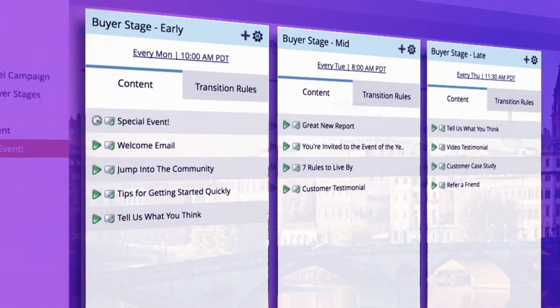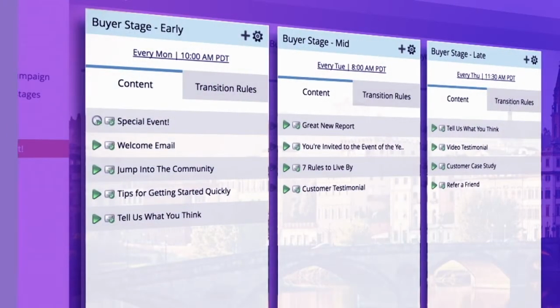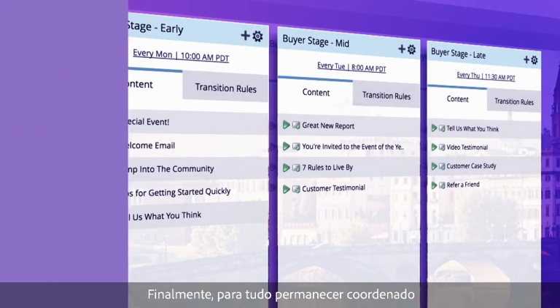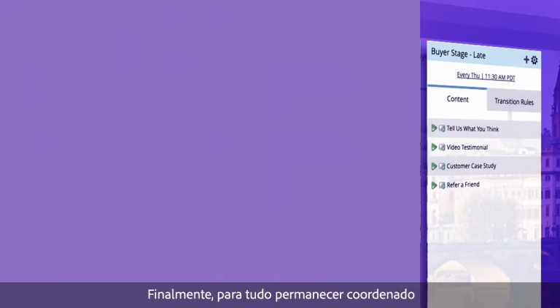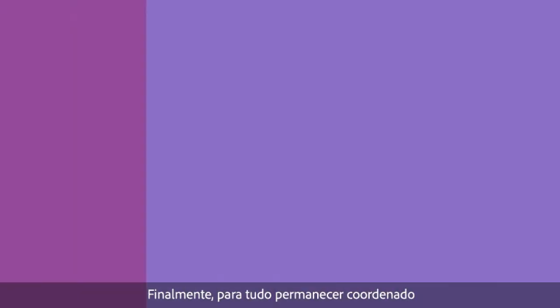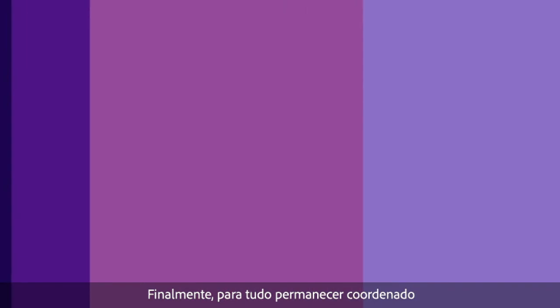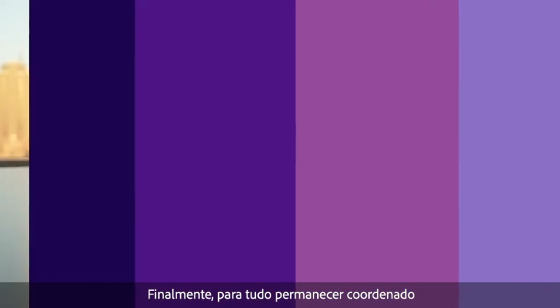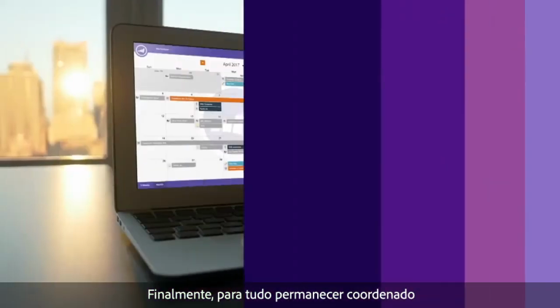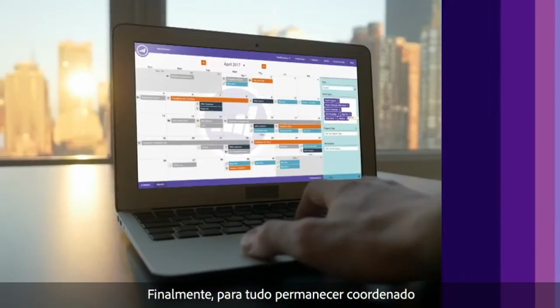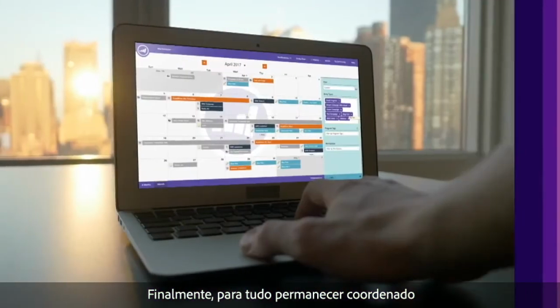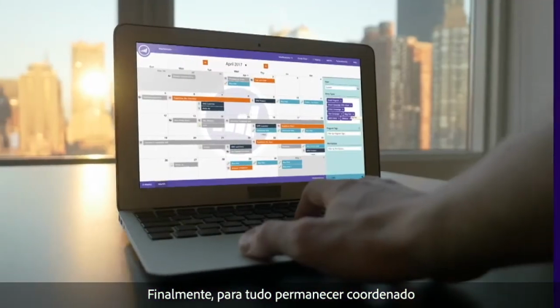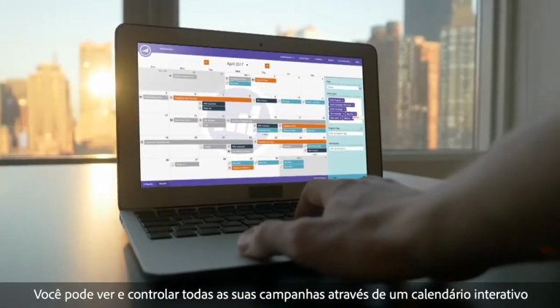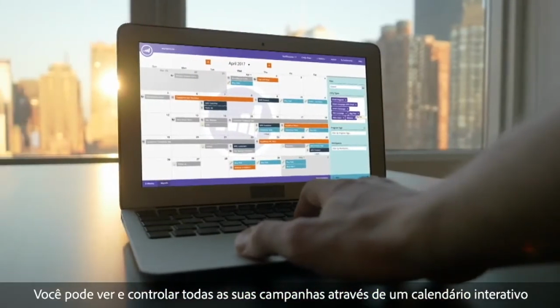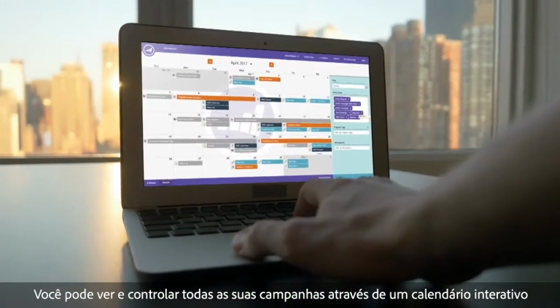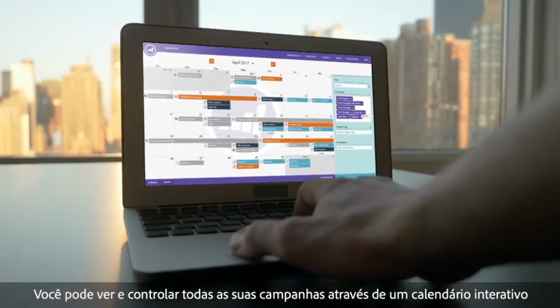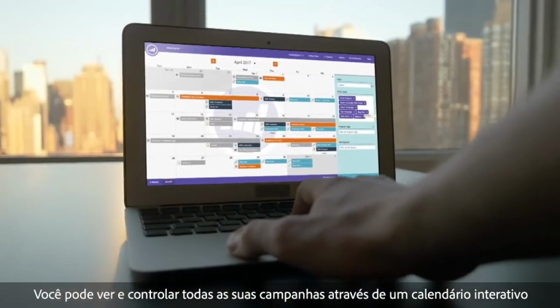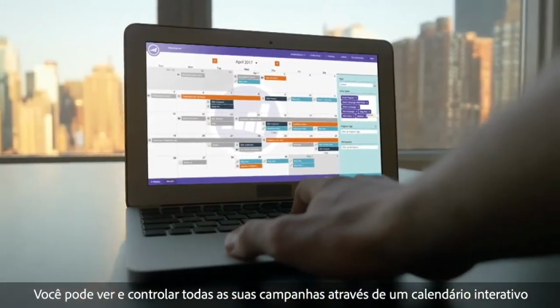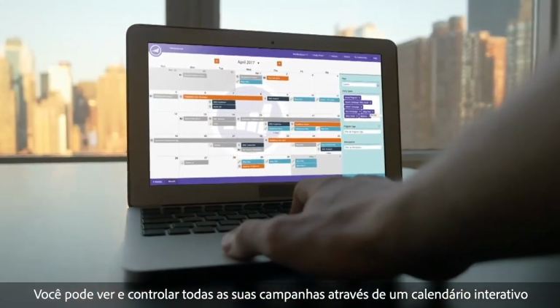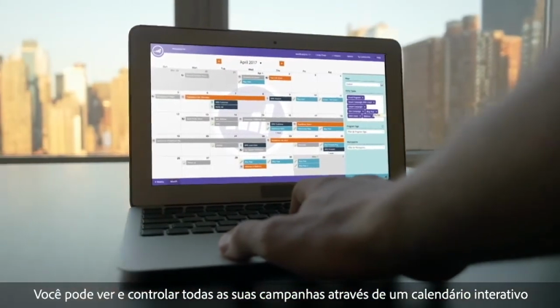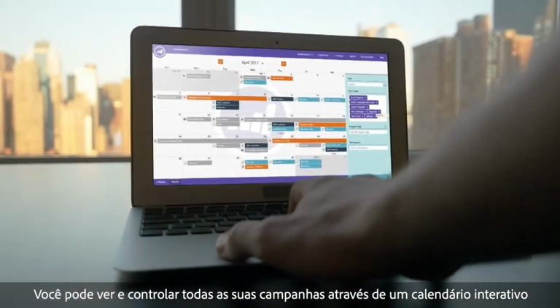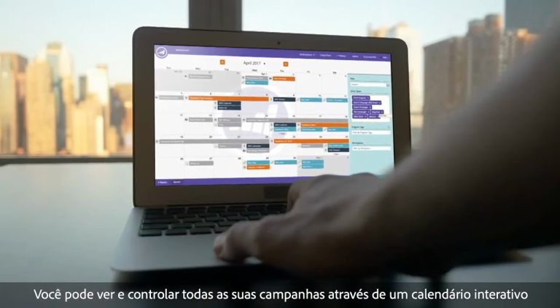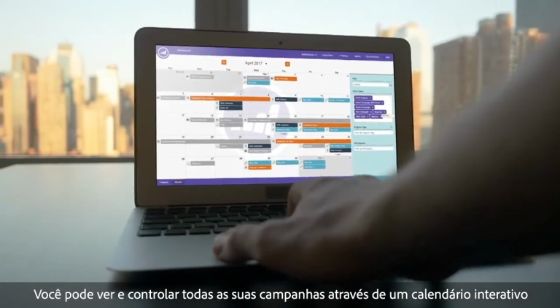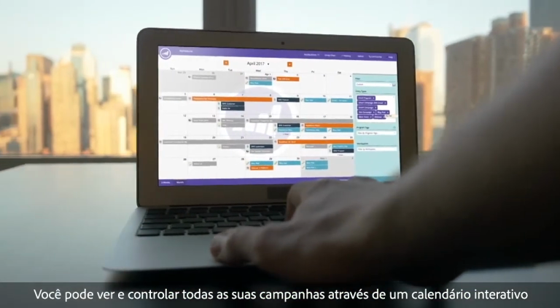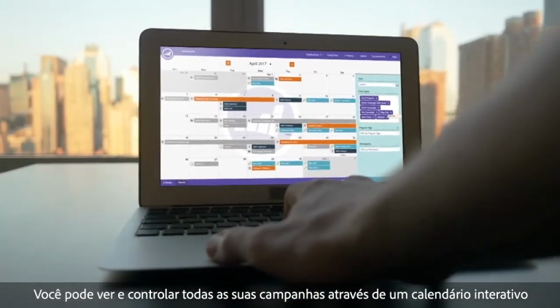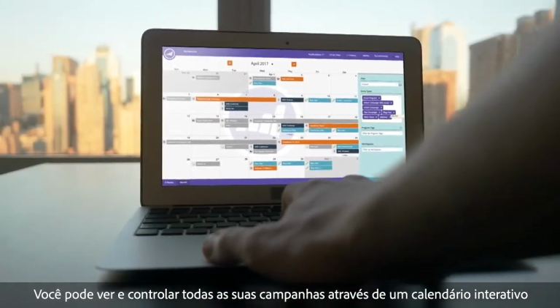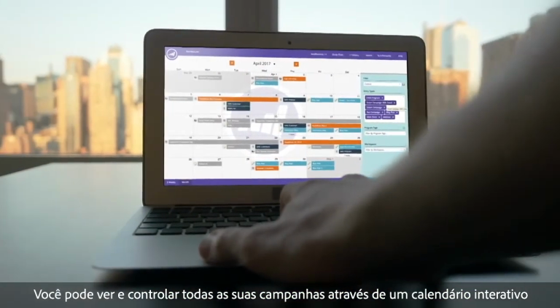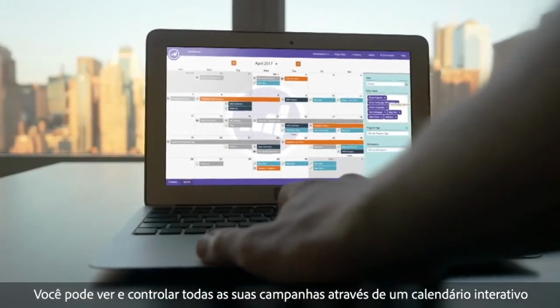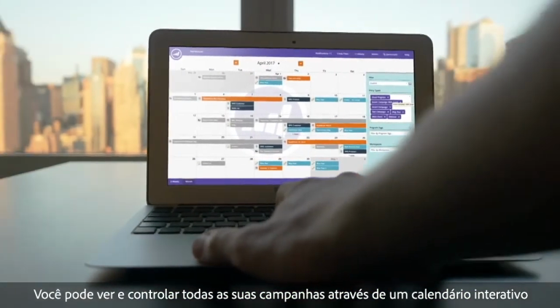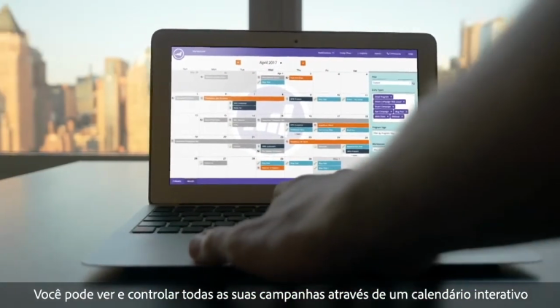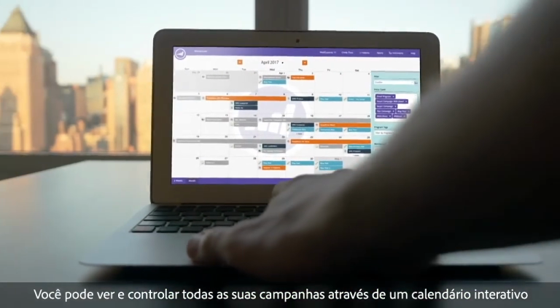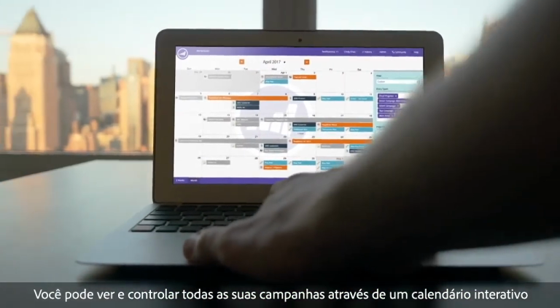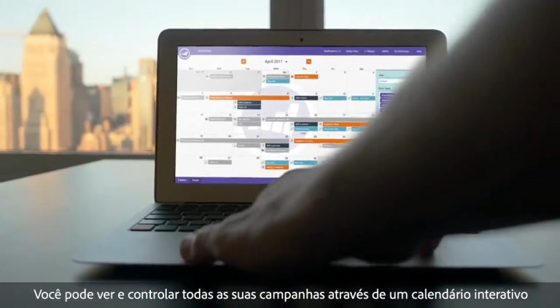Finally, to stay coordinated, you can see and control all of your campaigns from an interactive calendar.